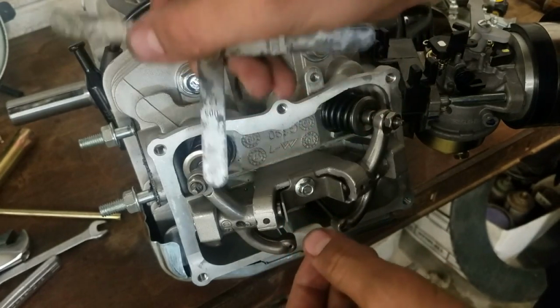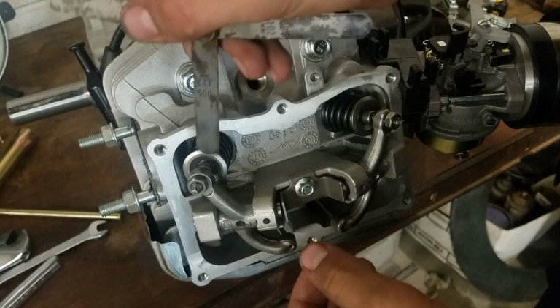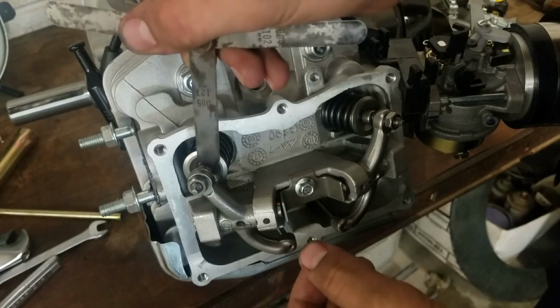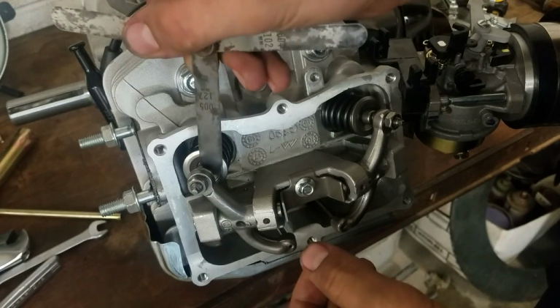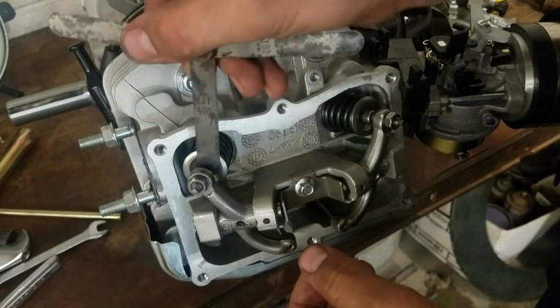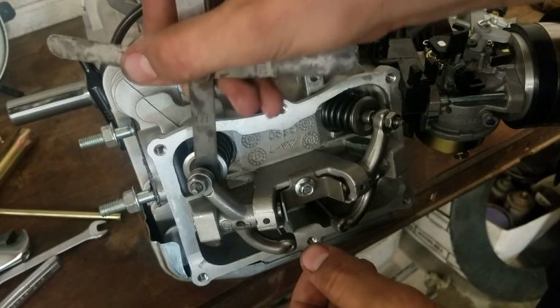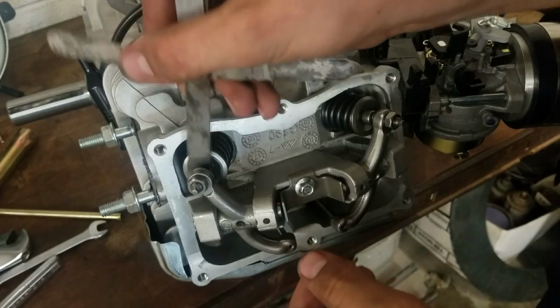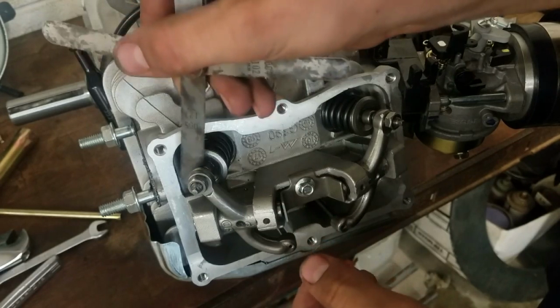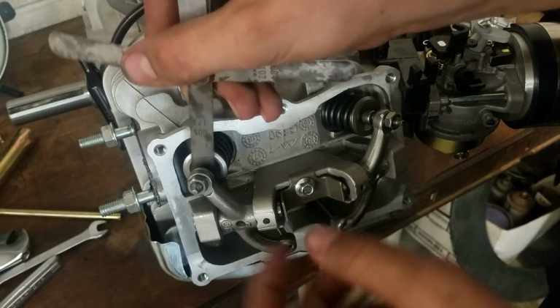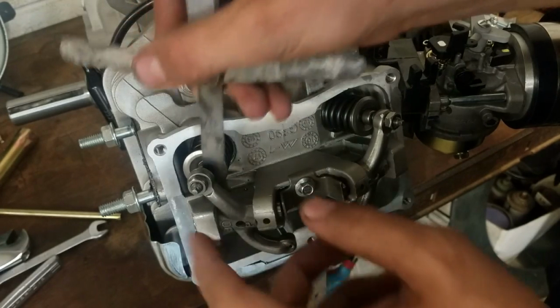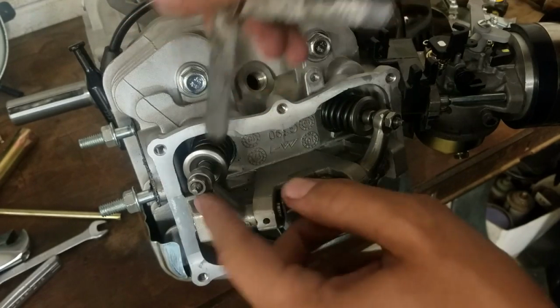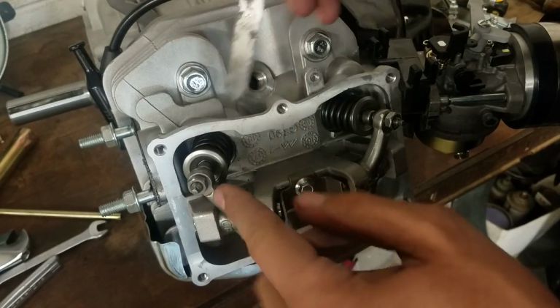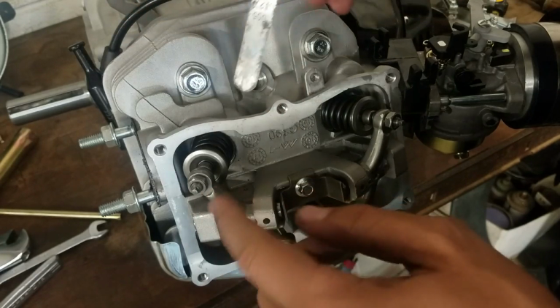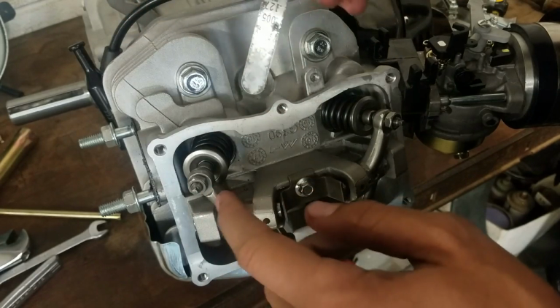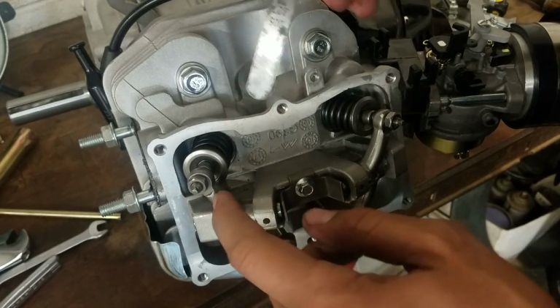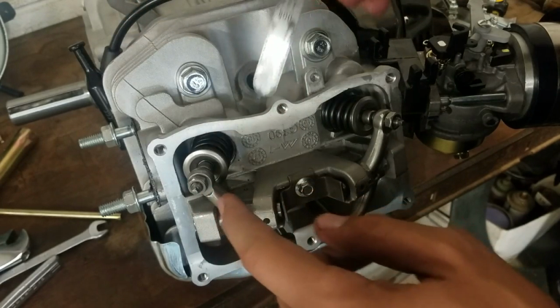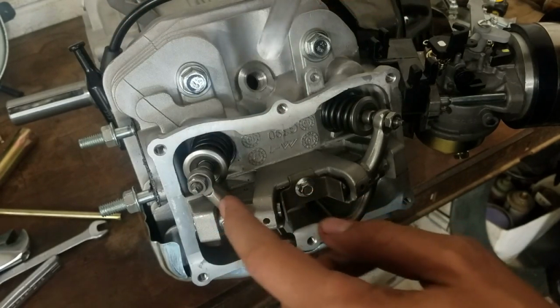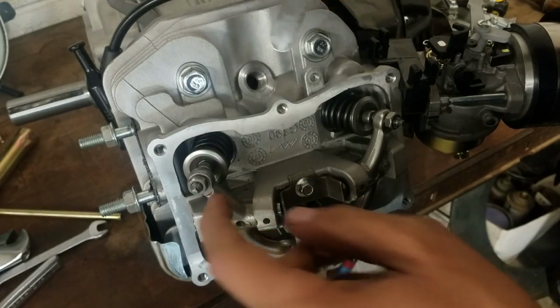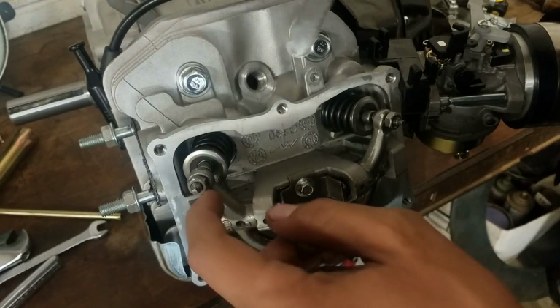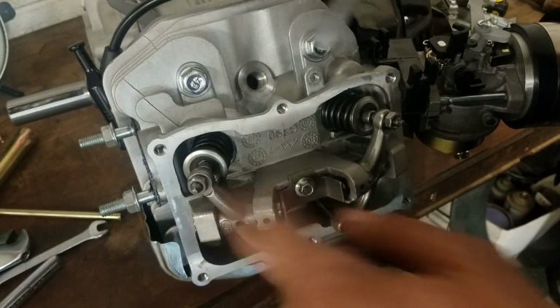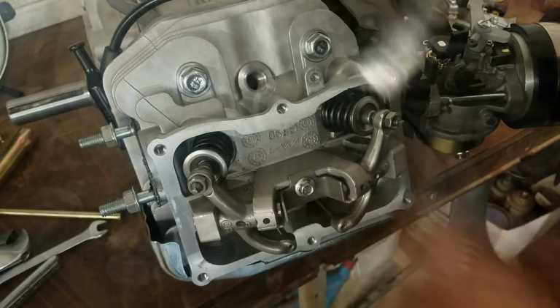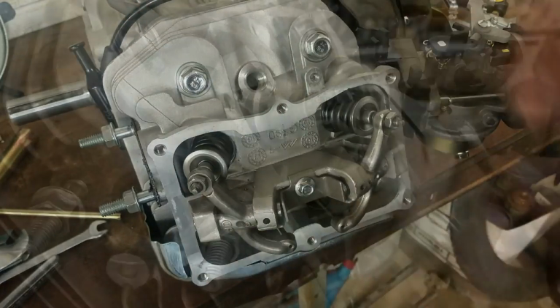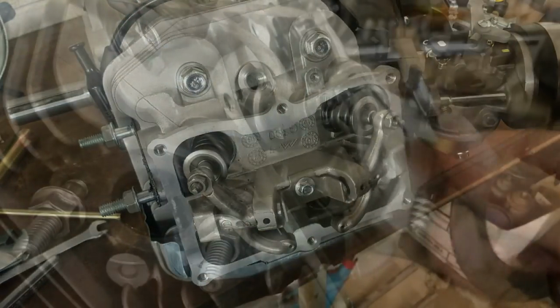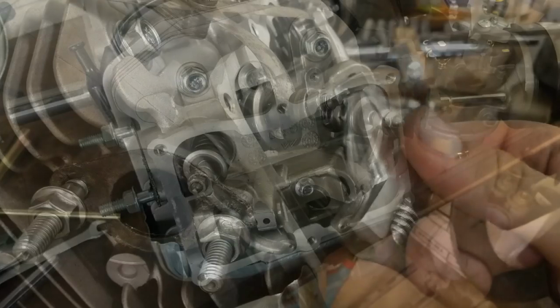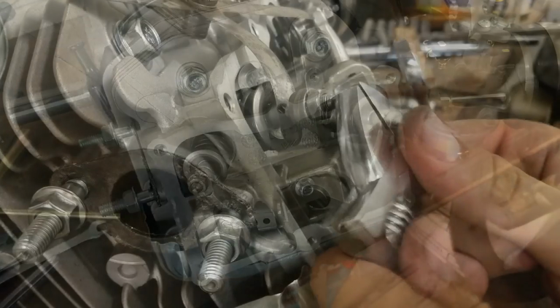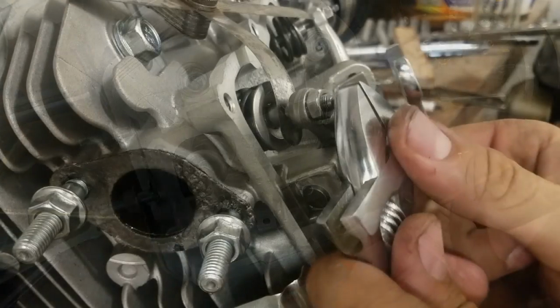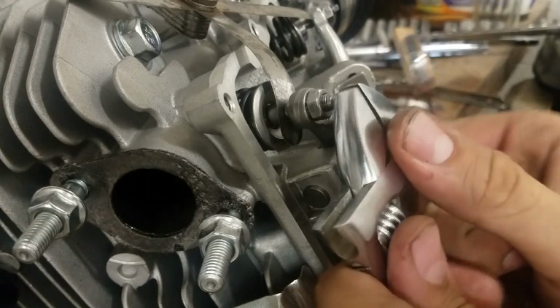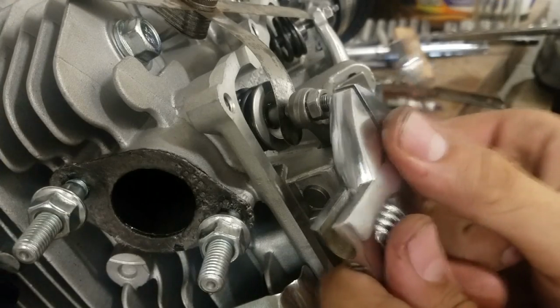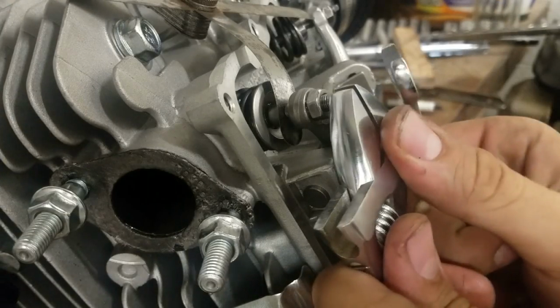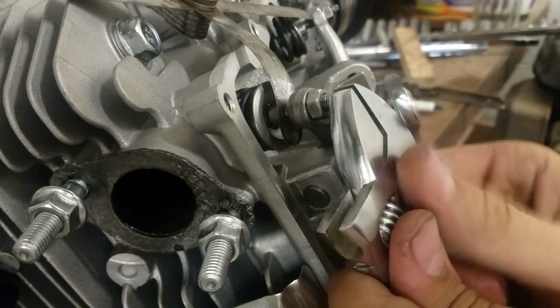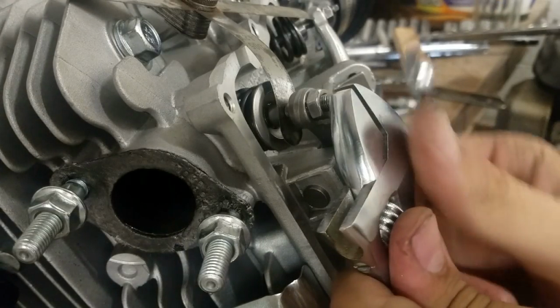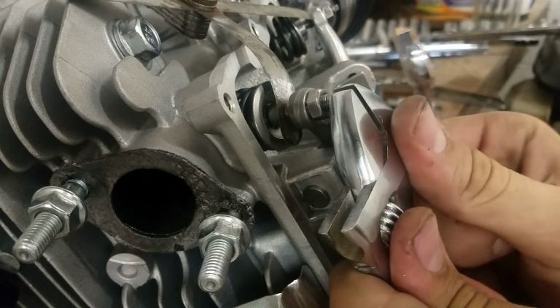The intake valve seems to be pretty good at five thousandths — four fits in there nicely as well. The exhaust valve however is pretty loose, so I'm going to tighten down this one a little bit.